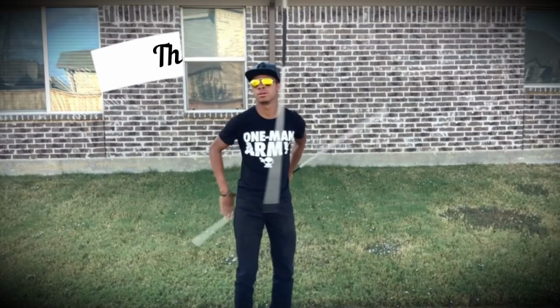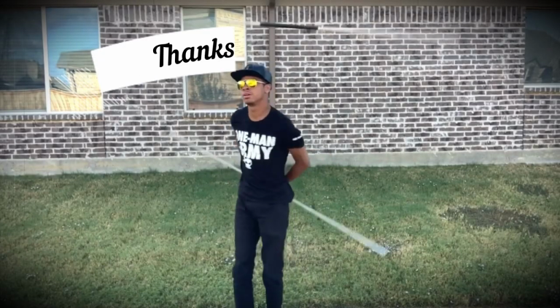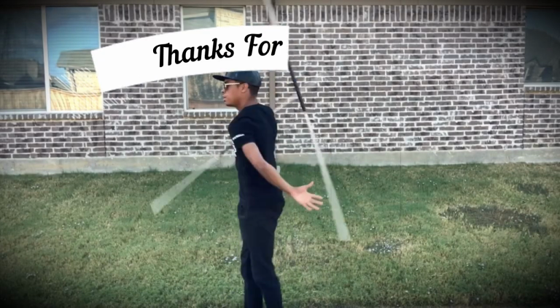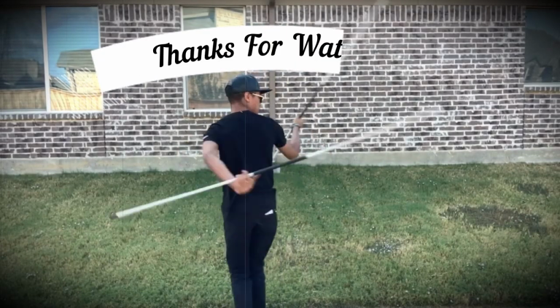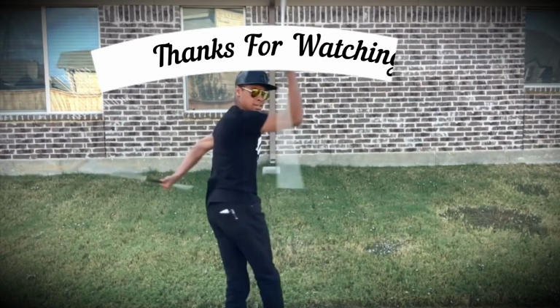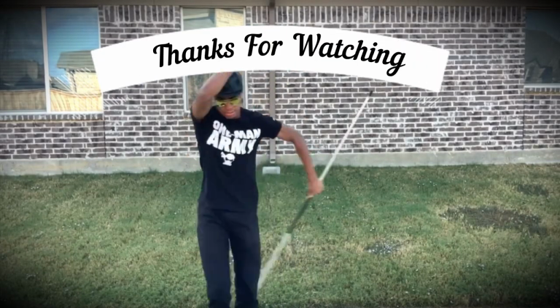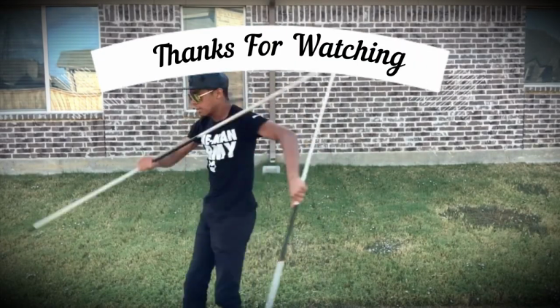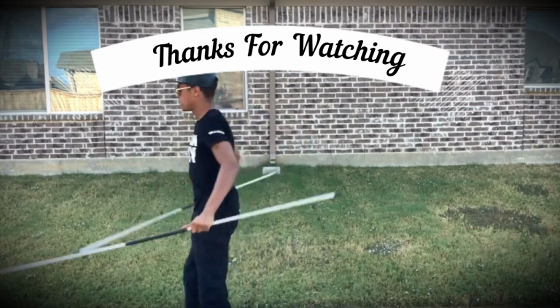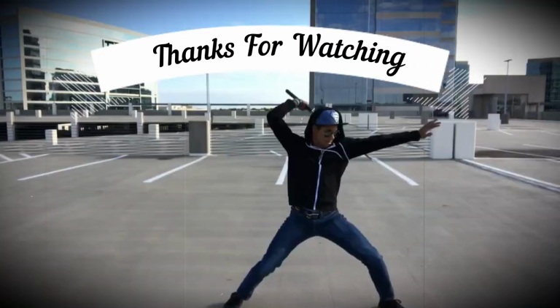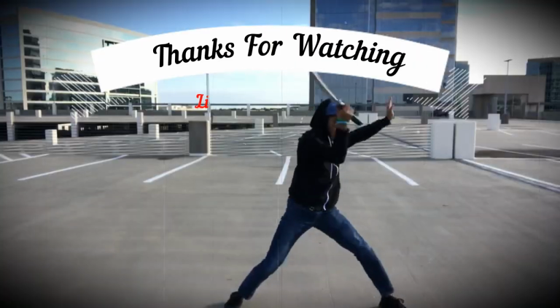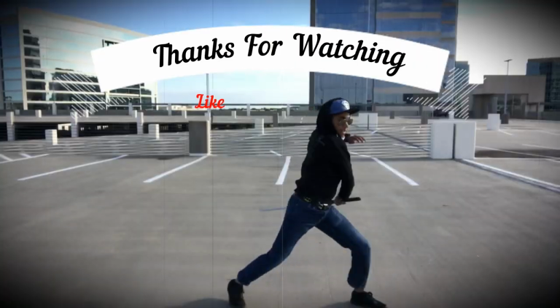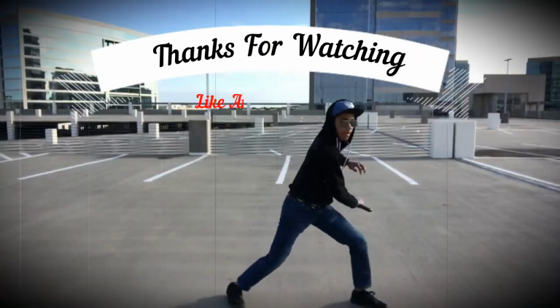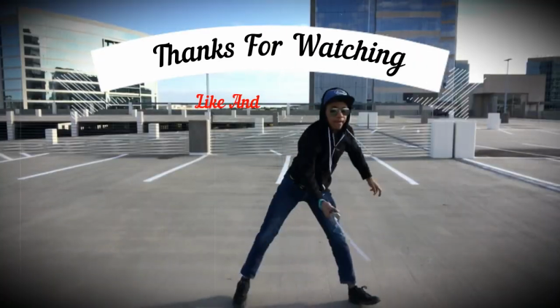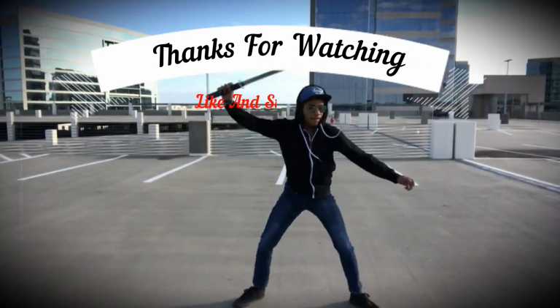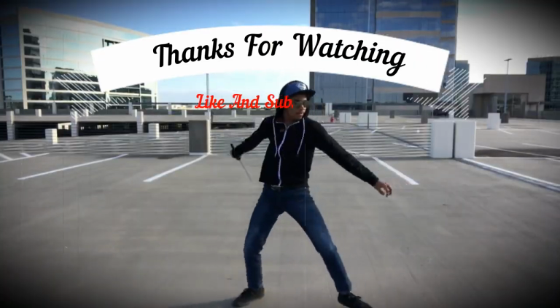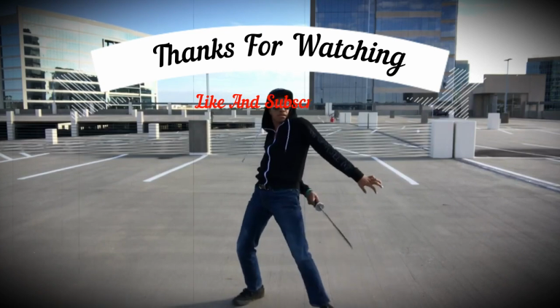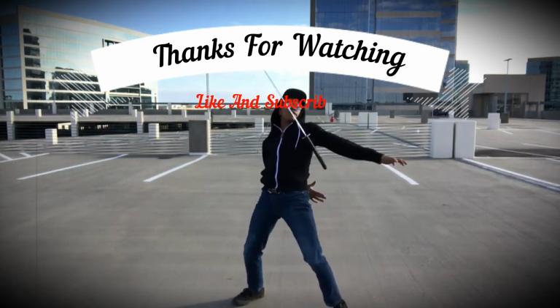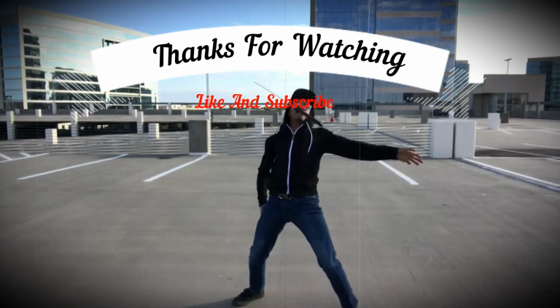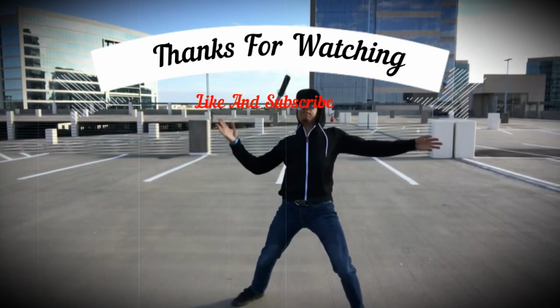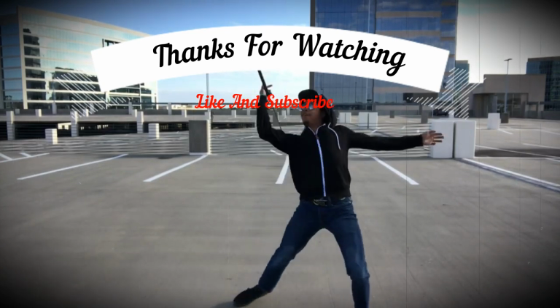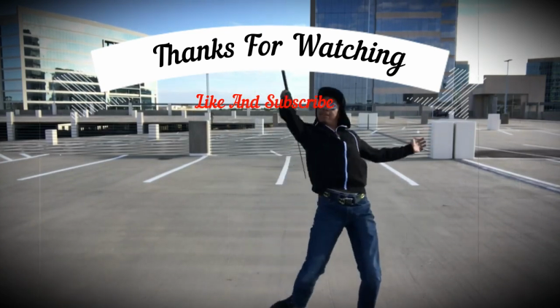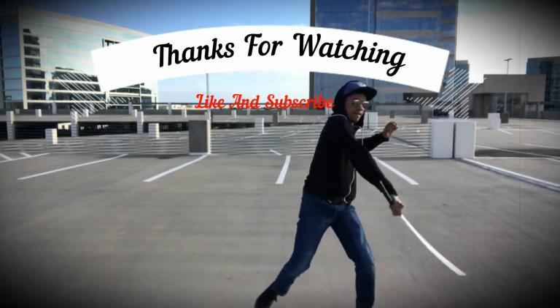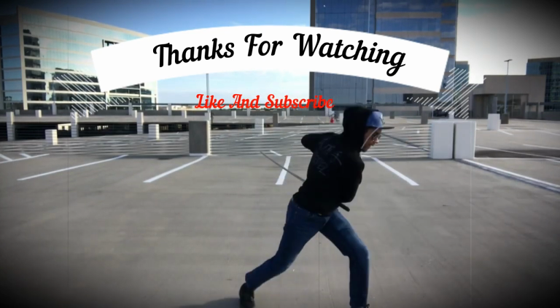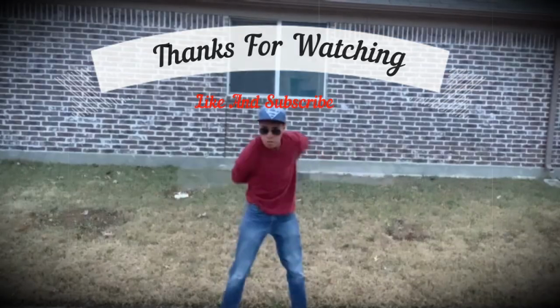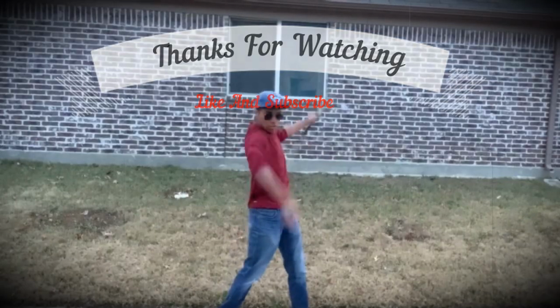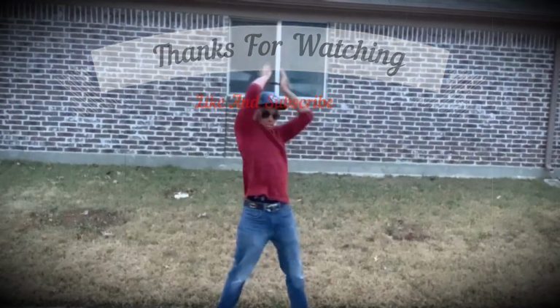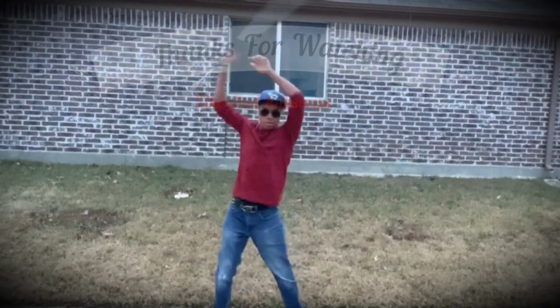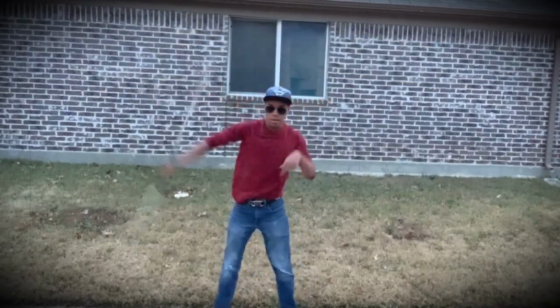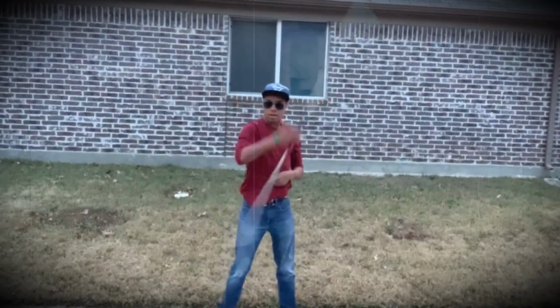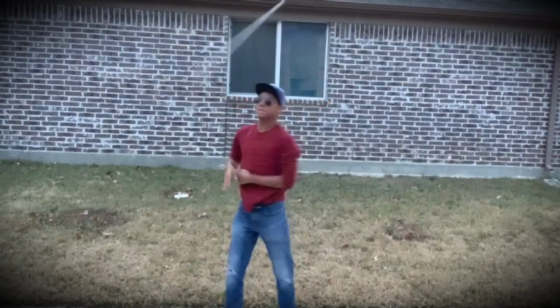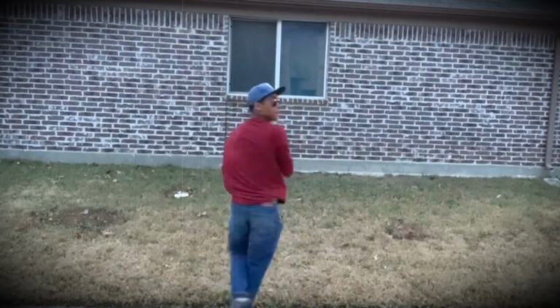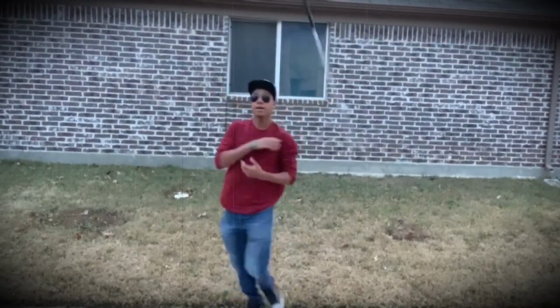If you liked this video, you might also like the Ty Lee chi blocking video — so click it on your screen right now.